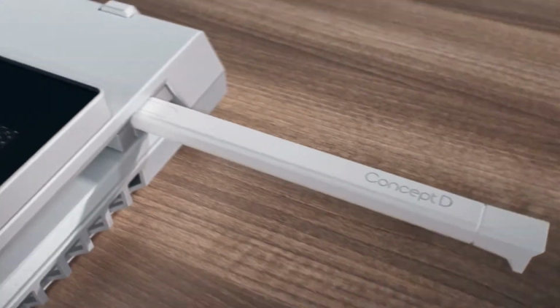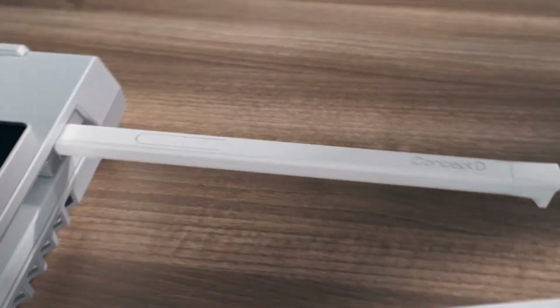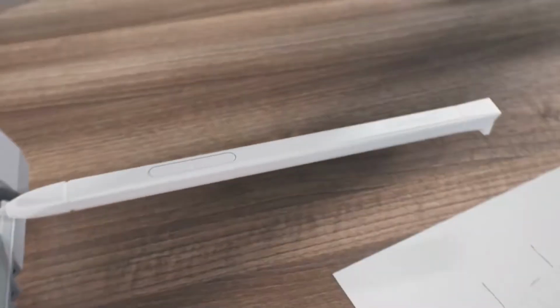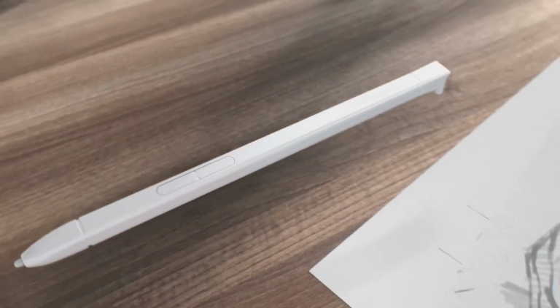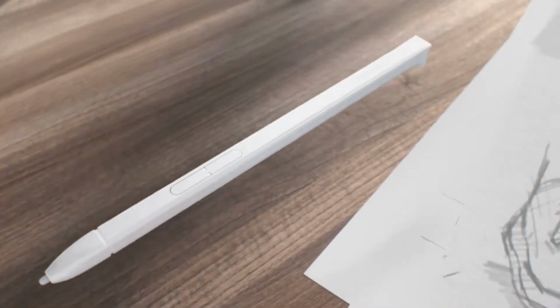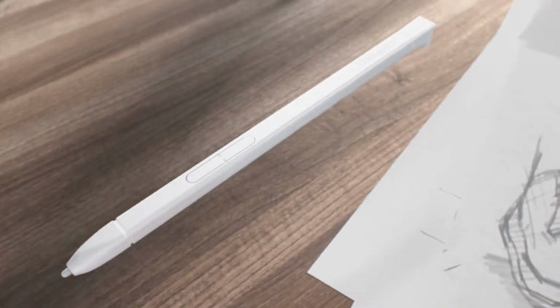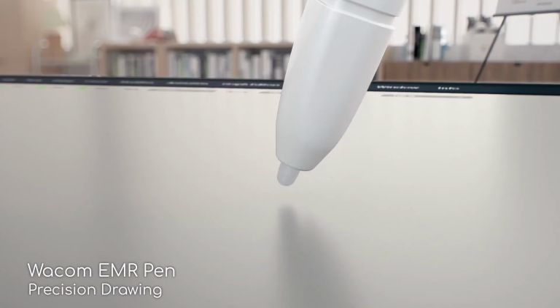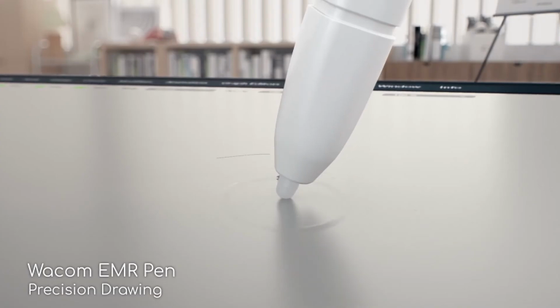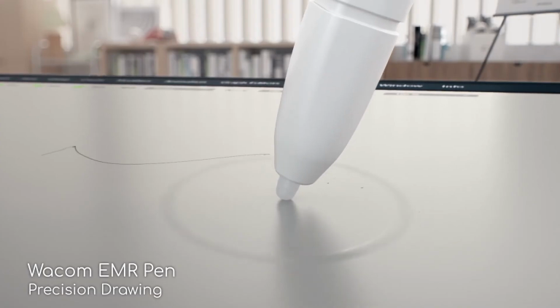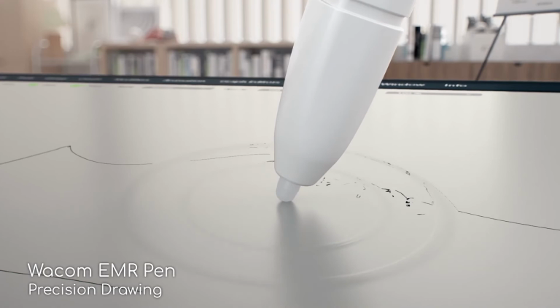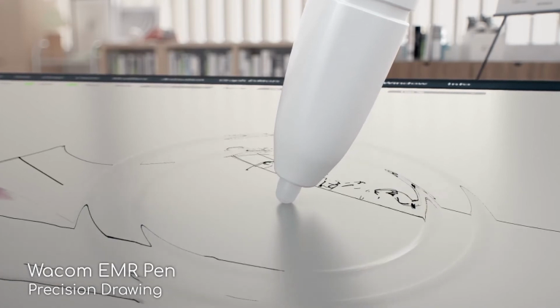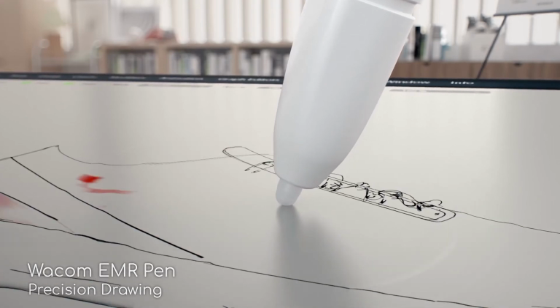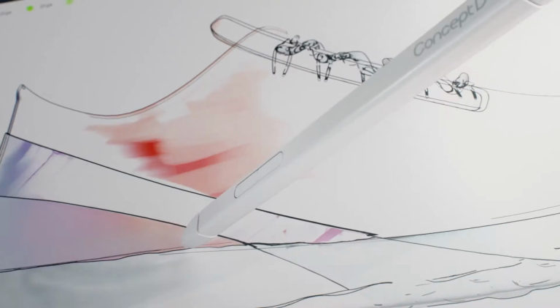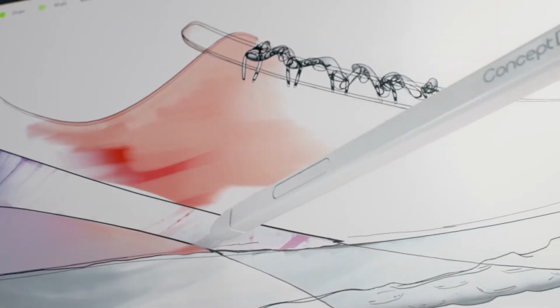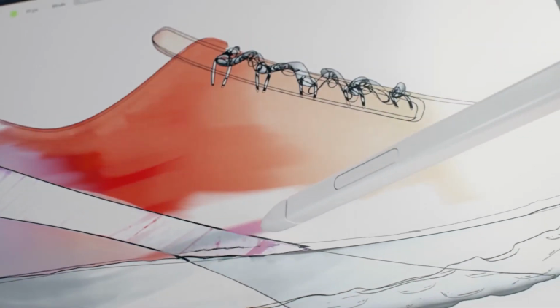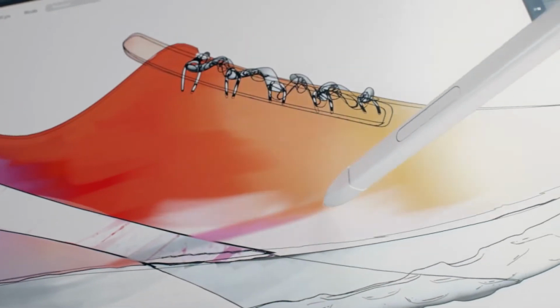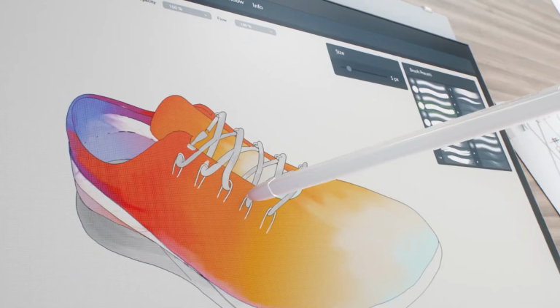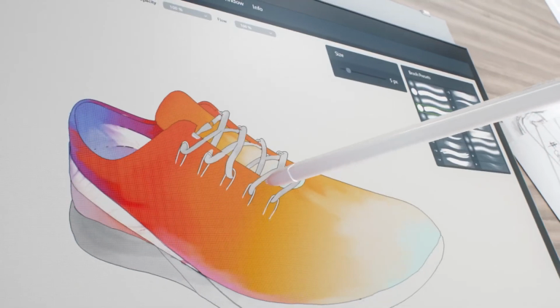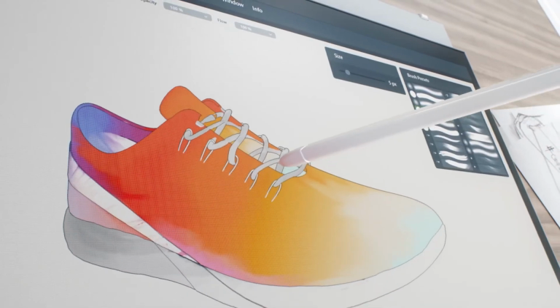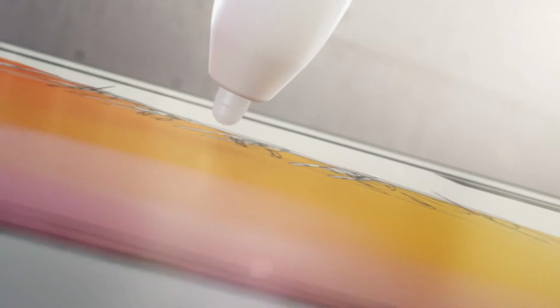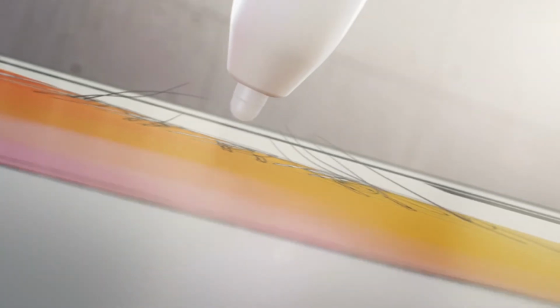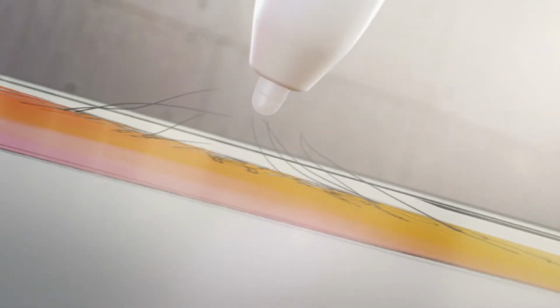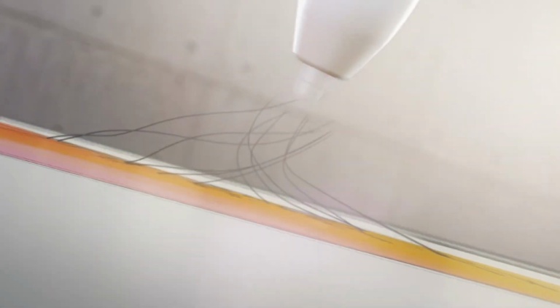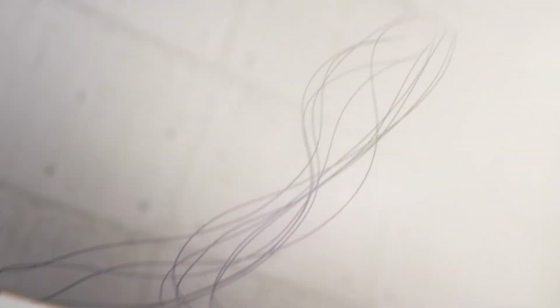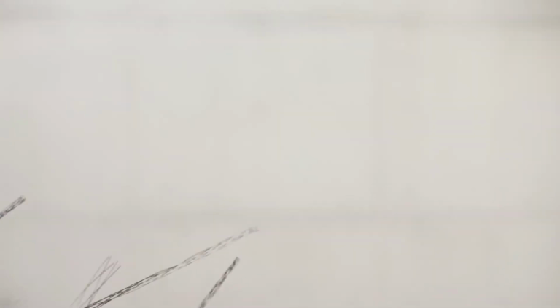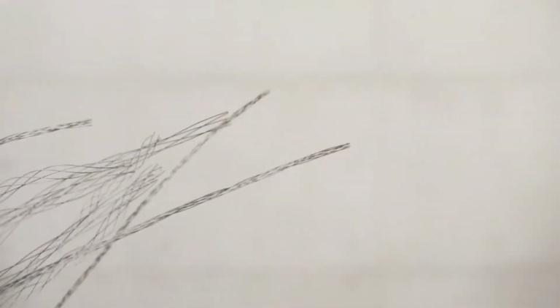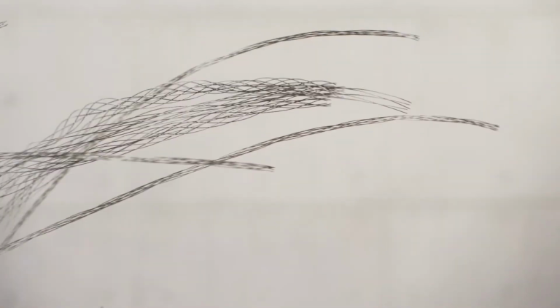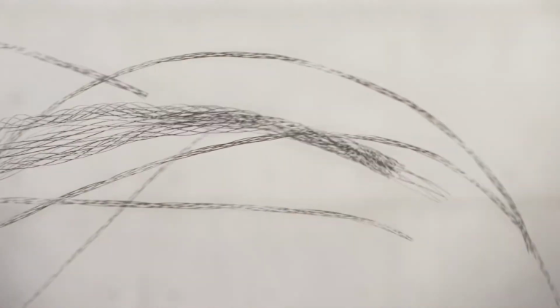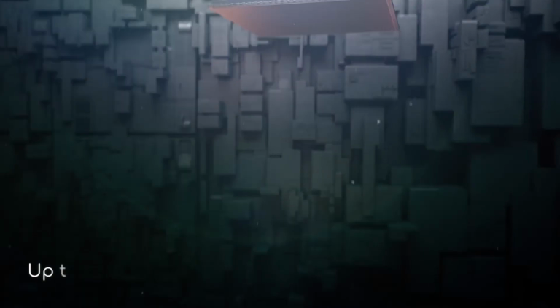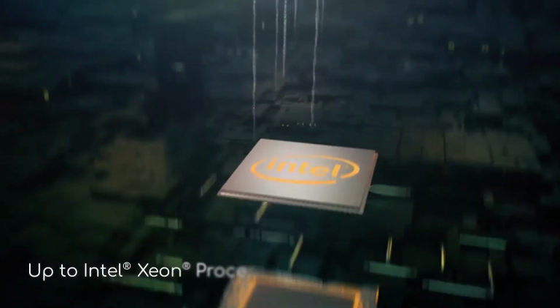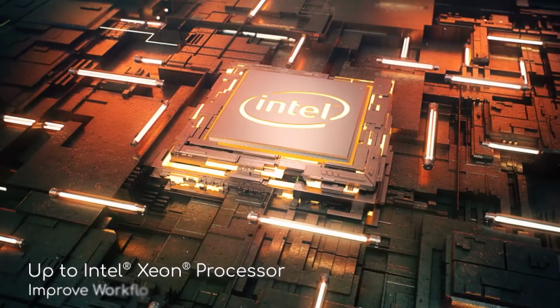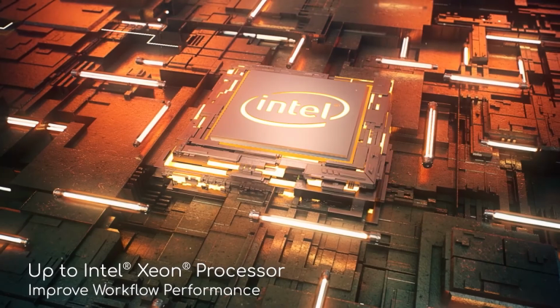But the majority of photographers and retouchers should also consider the Concept D3 Ezel if you don't quite have the budget for the D7.